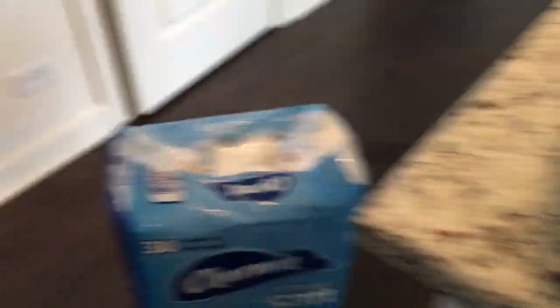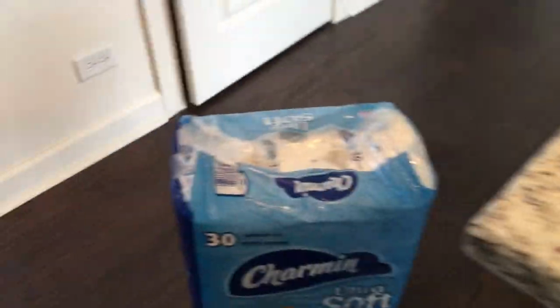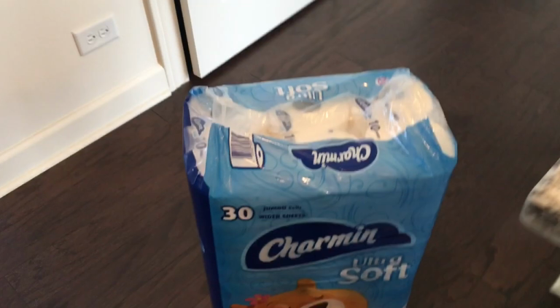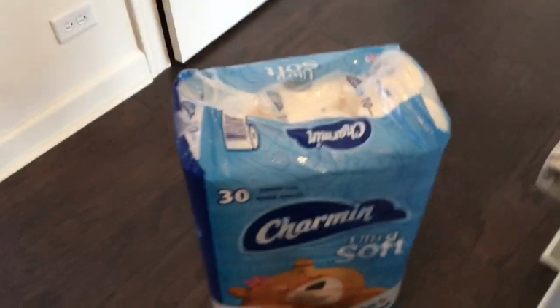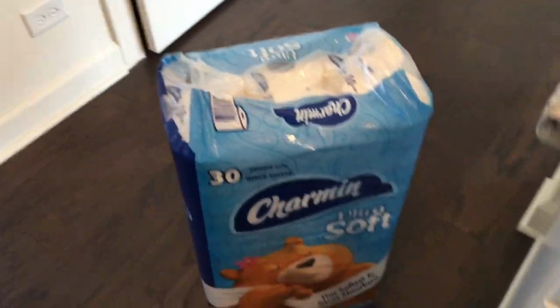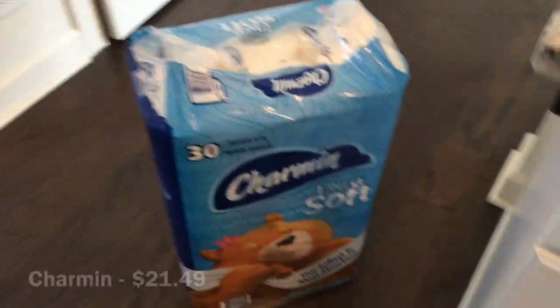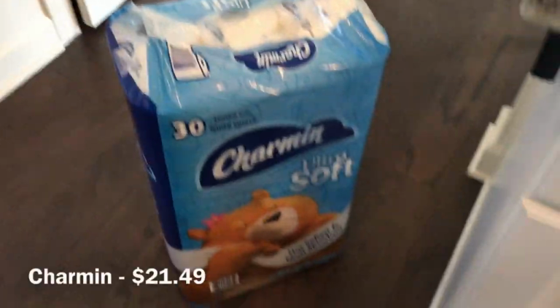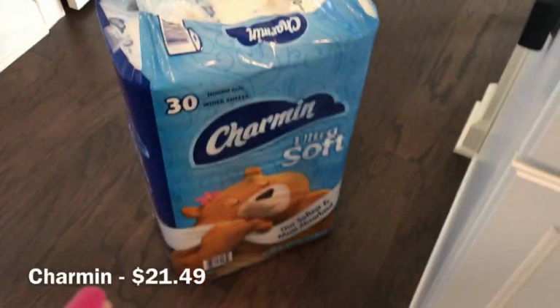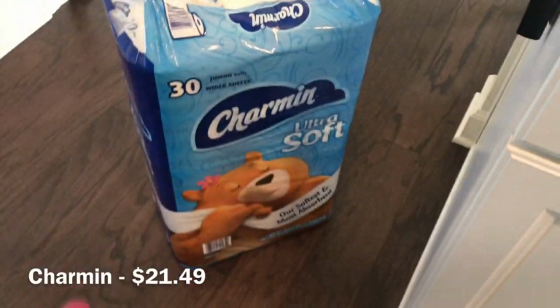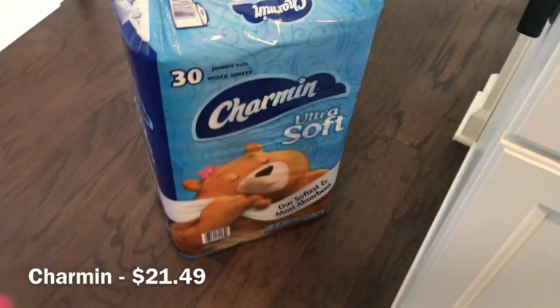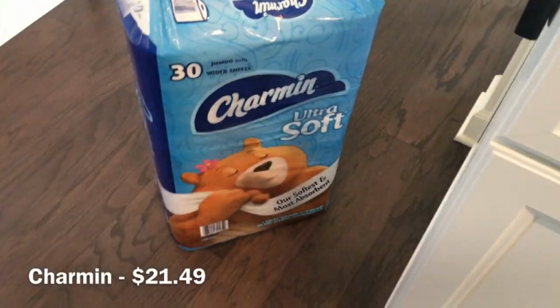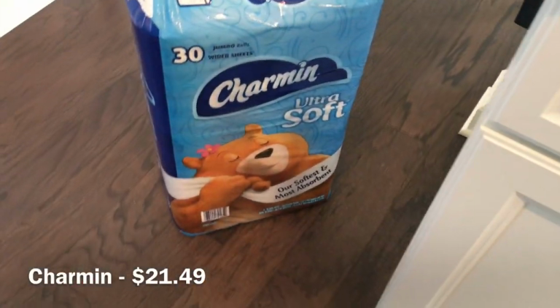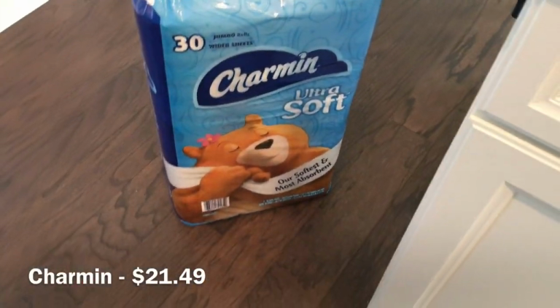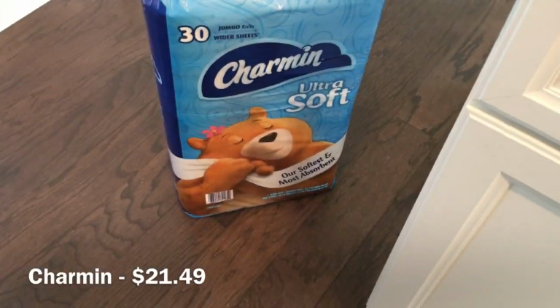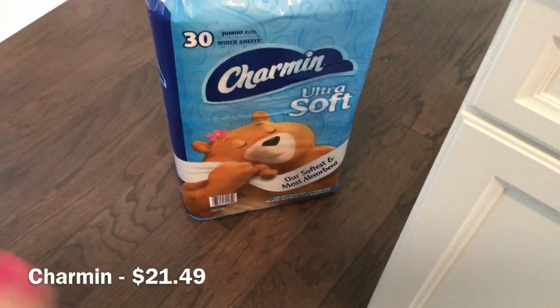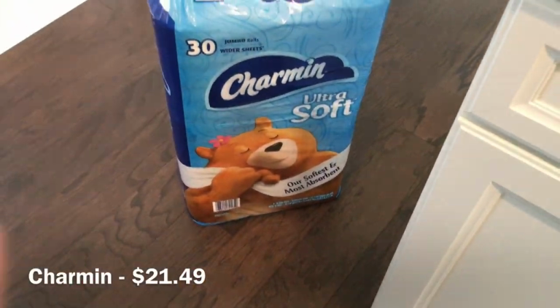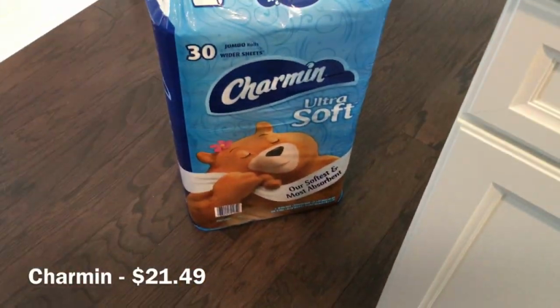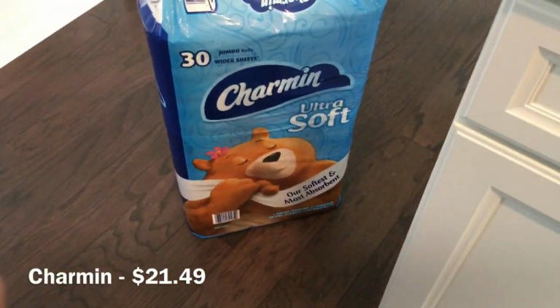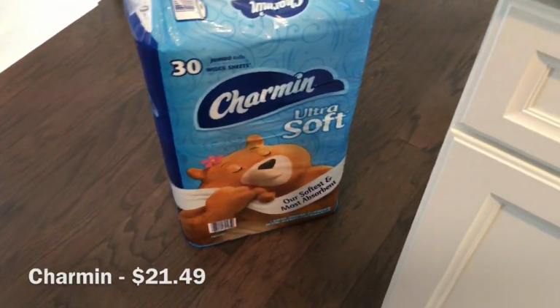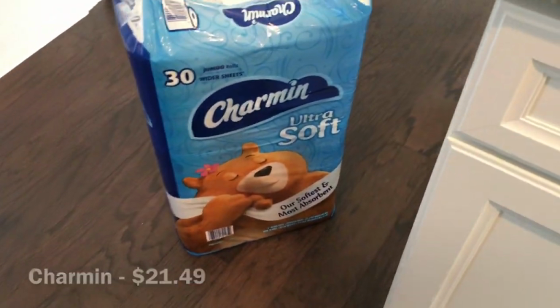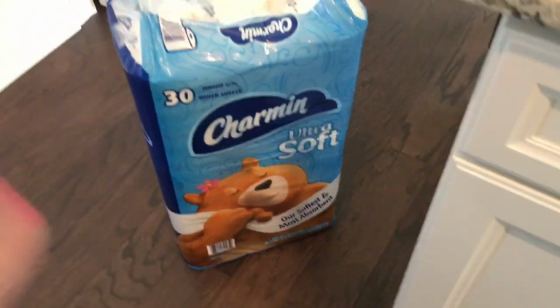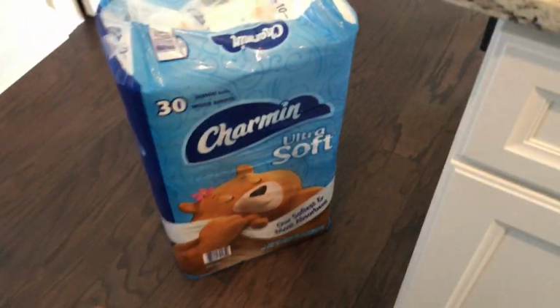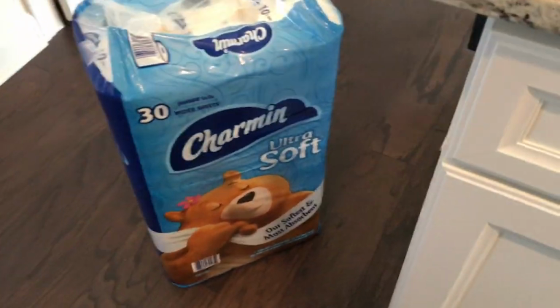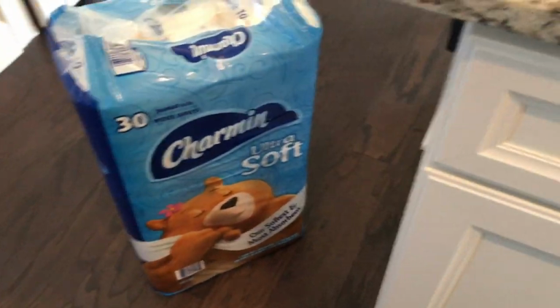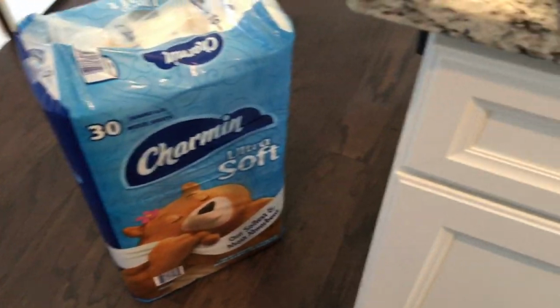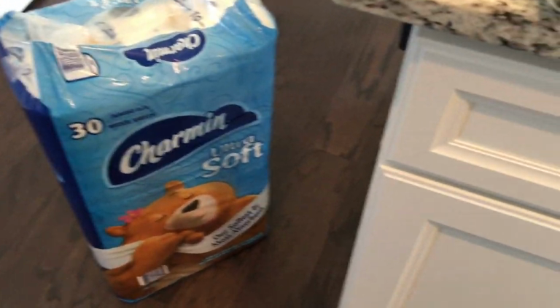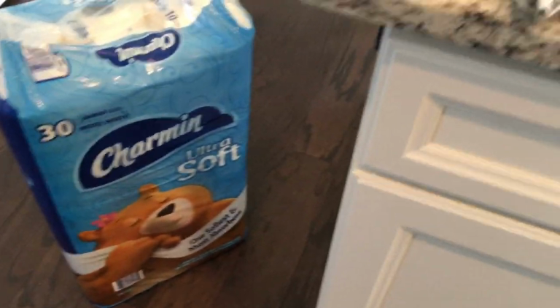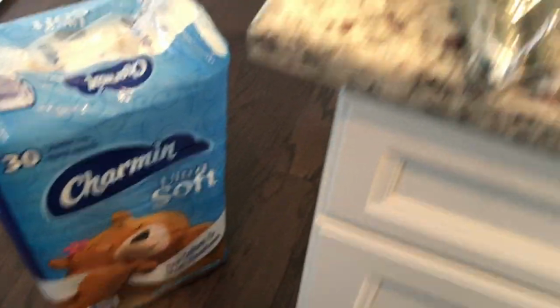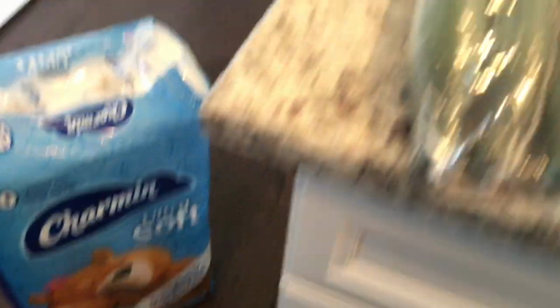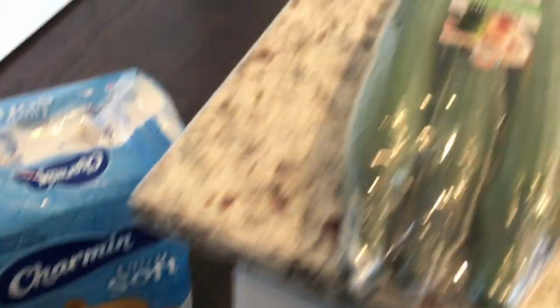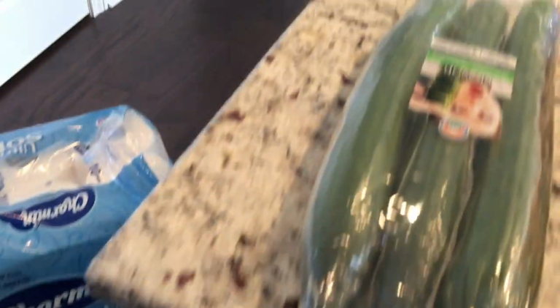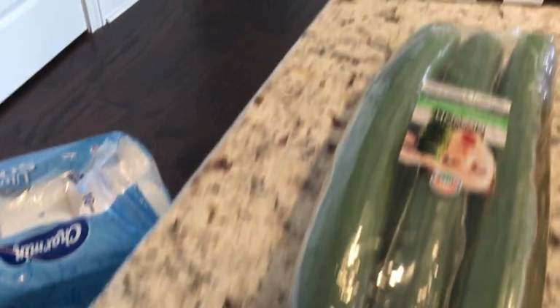First things first, I needed this toilet paper. The last one really lasted me a long time.